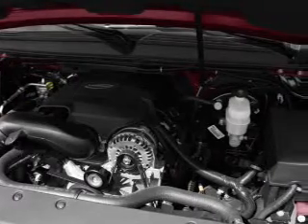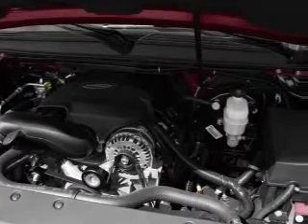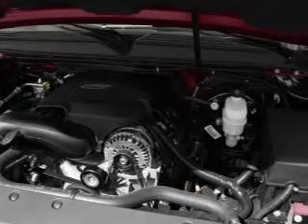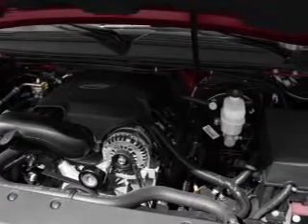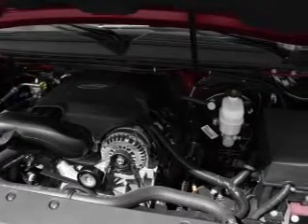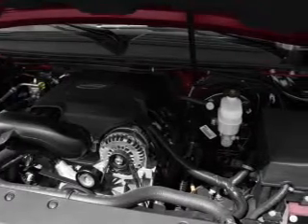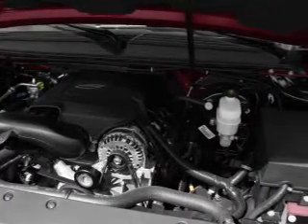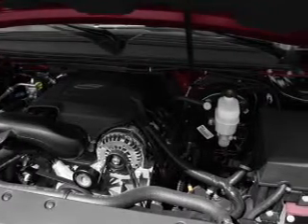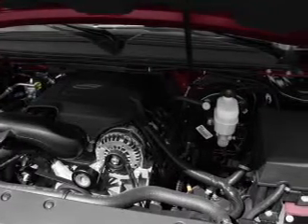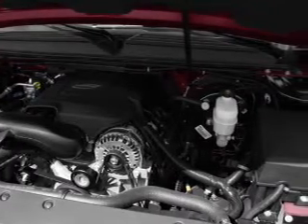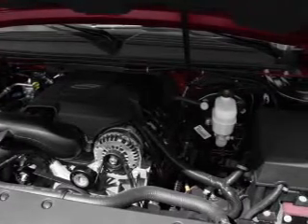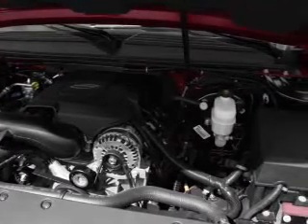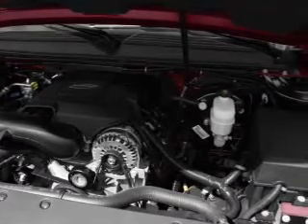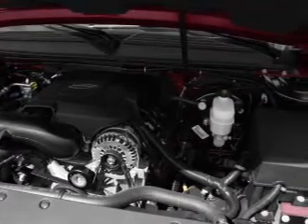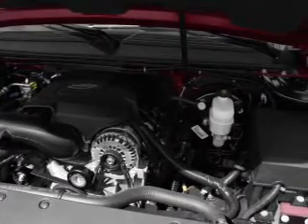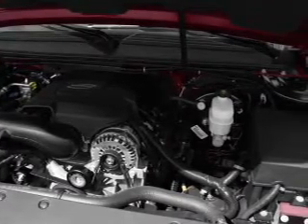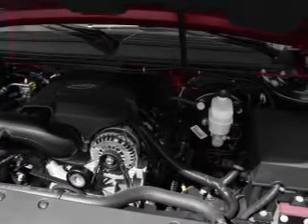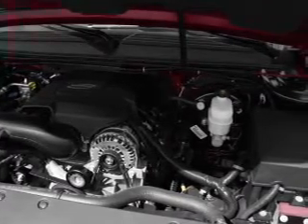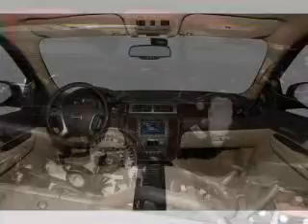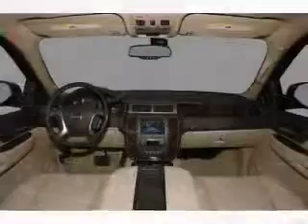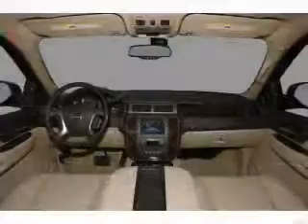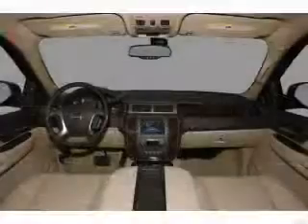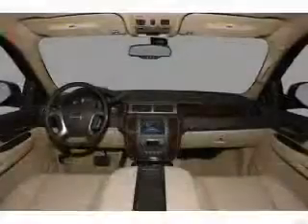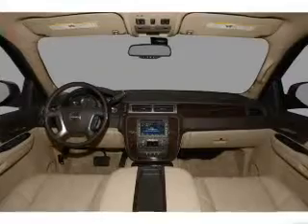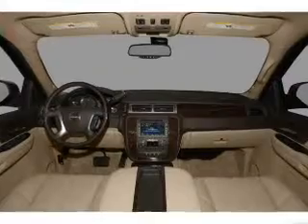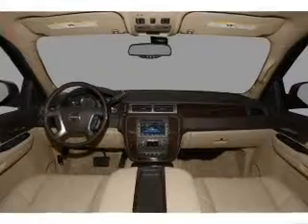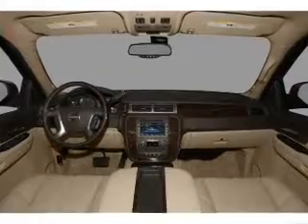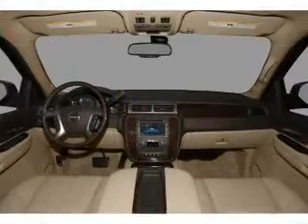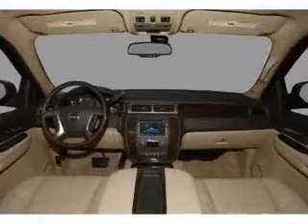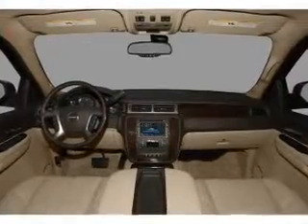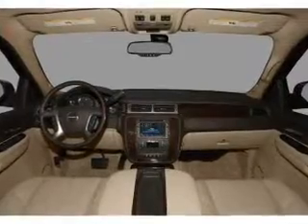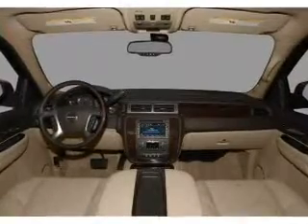Also included: cruise control, an alarm system, an AM-FM stereo with a CD player, and an adjustable tilt steering wheel.